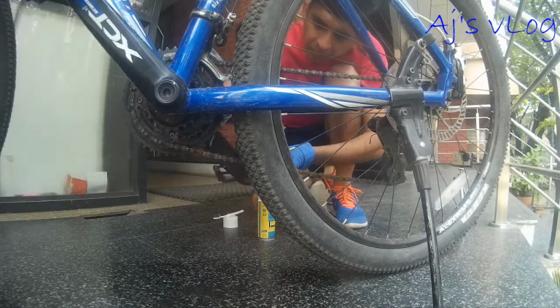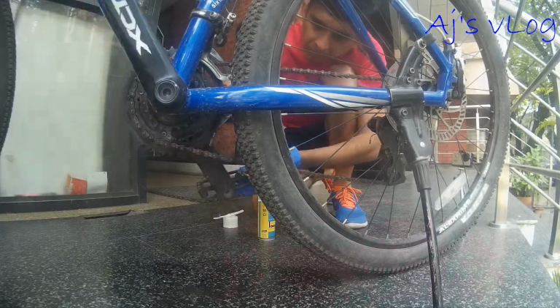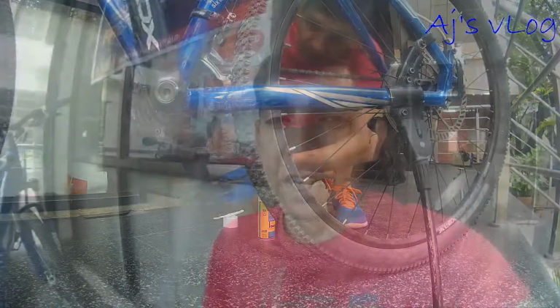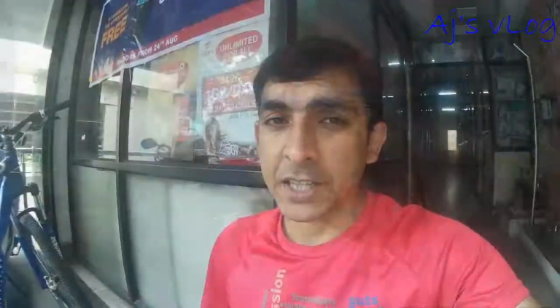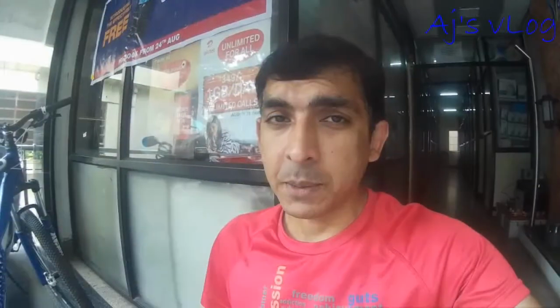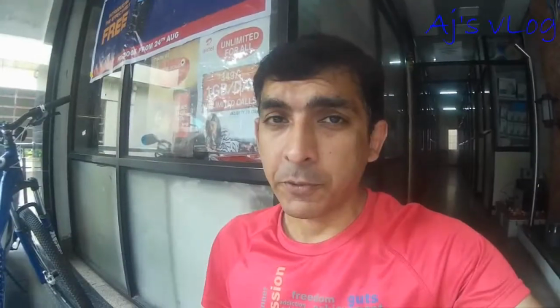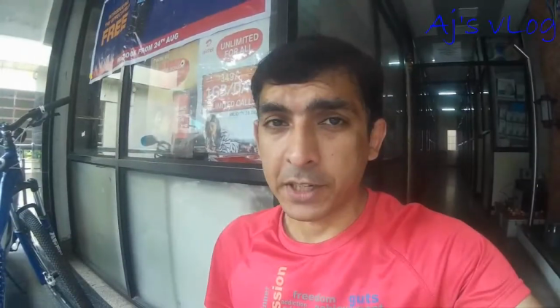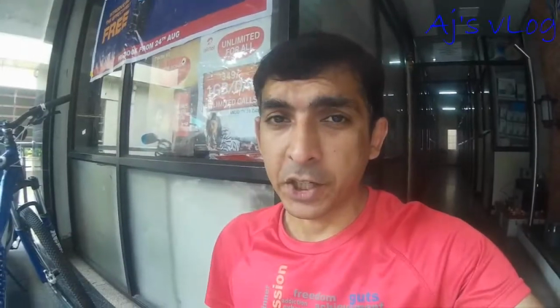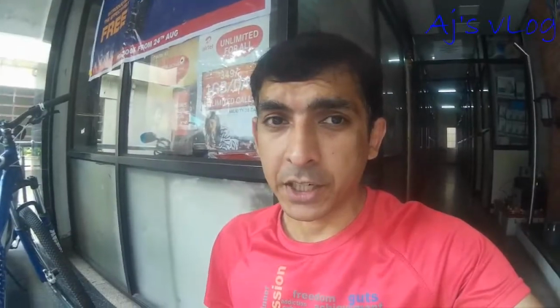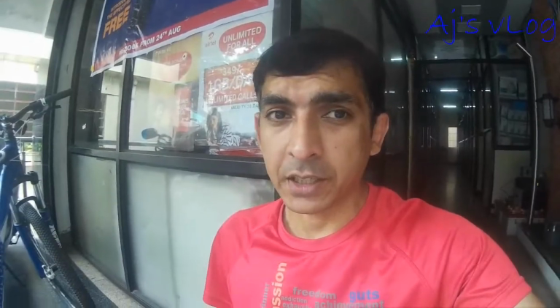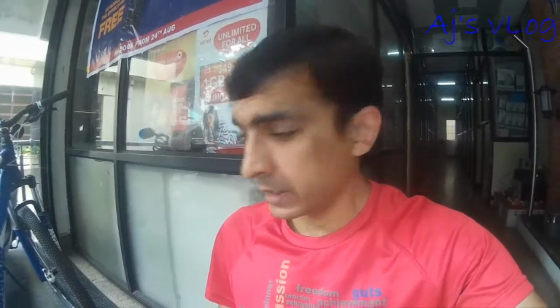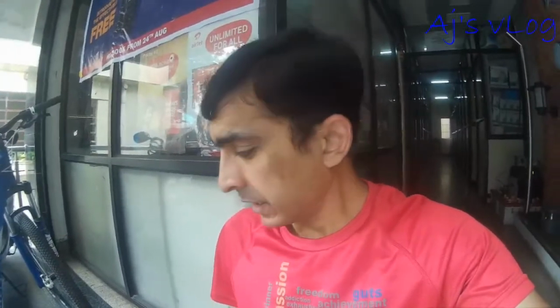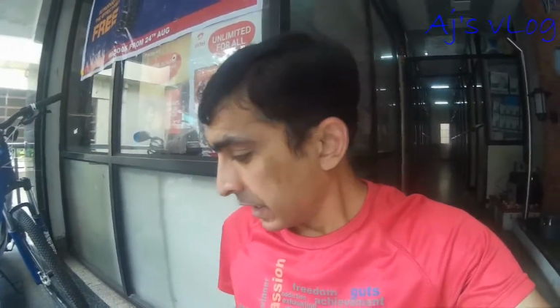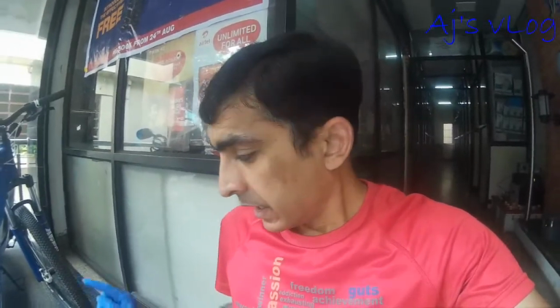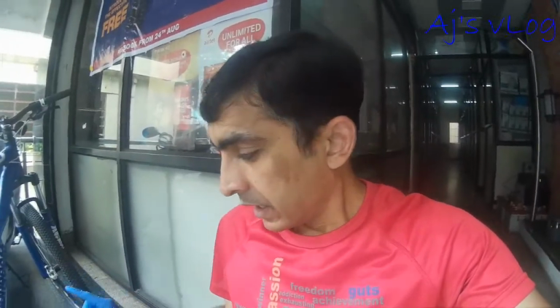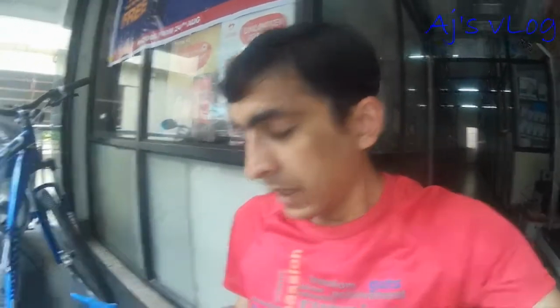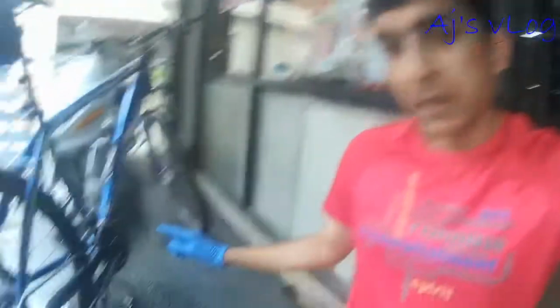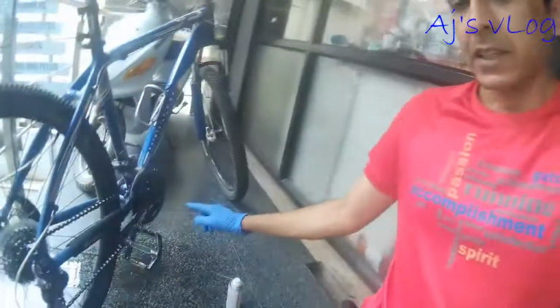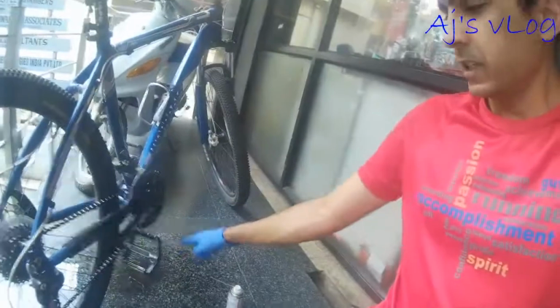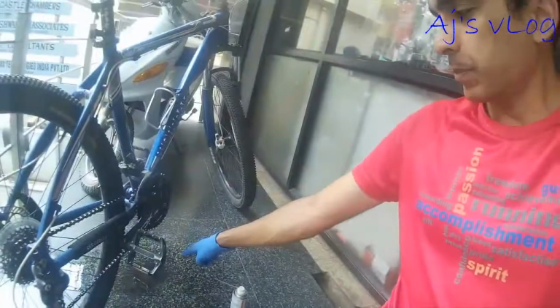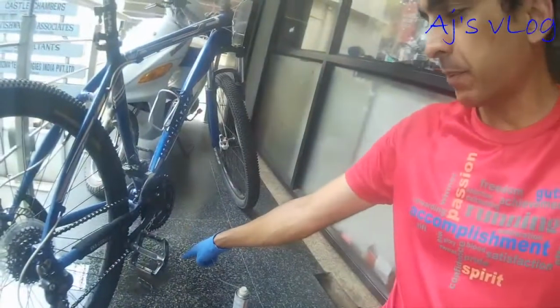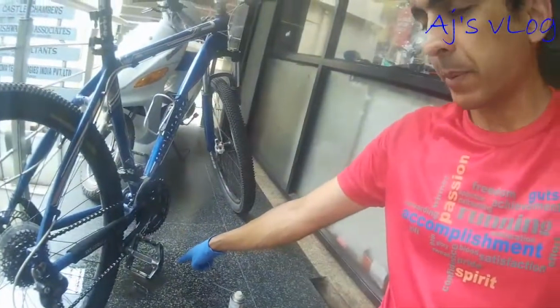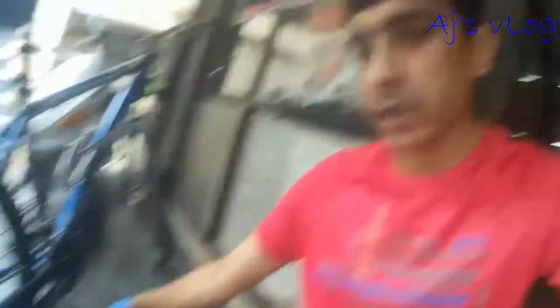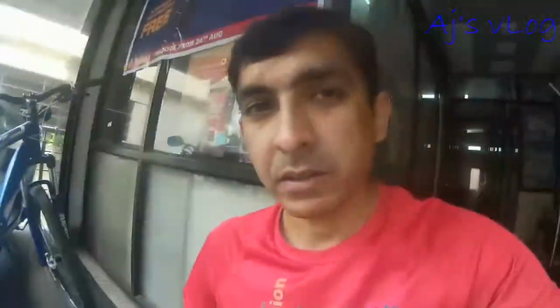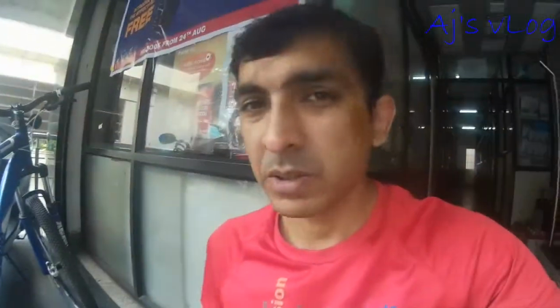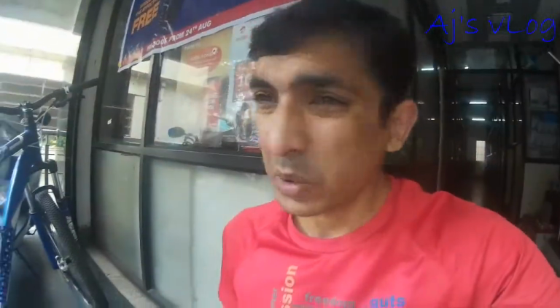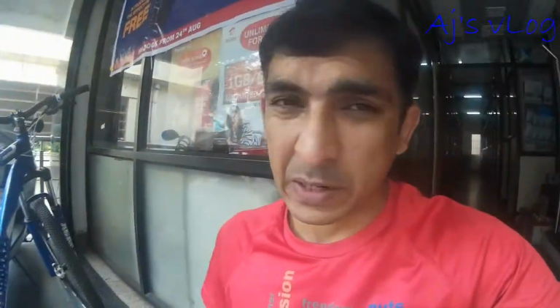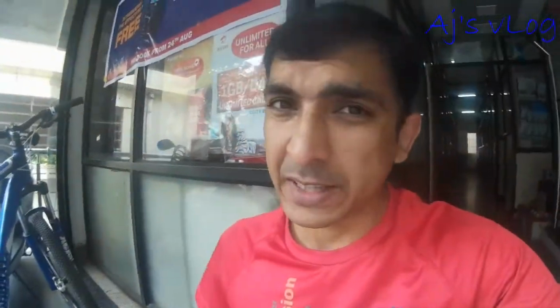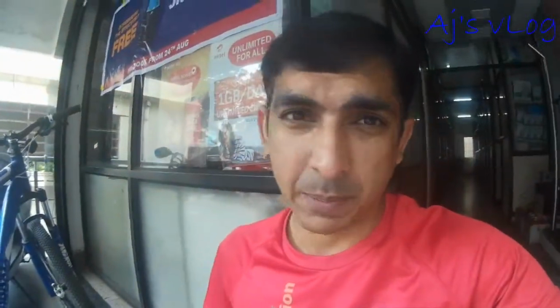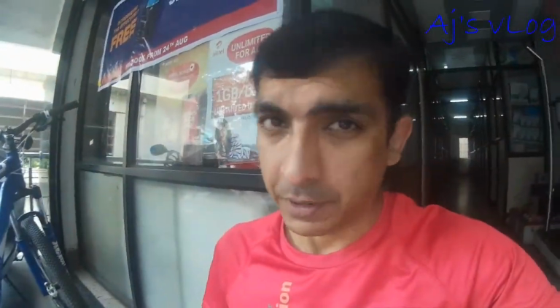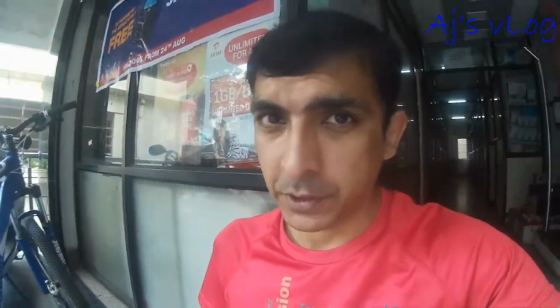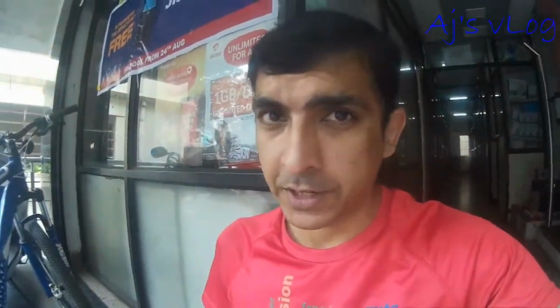This is AJ's tip for cleaning your chain. Spread paper so you don't have to clean this up after yourself.